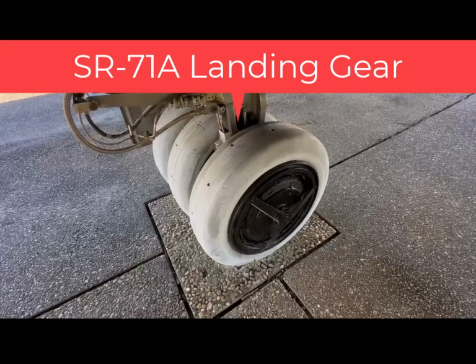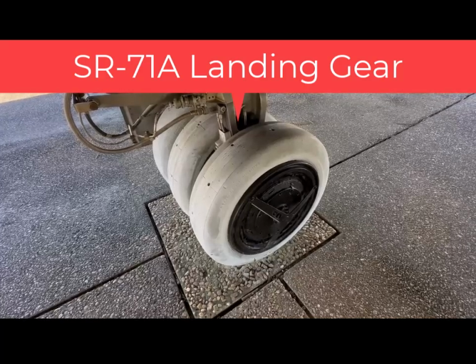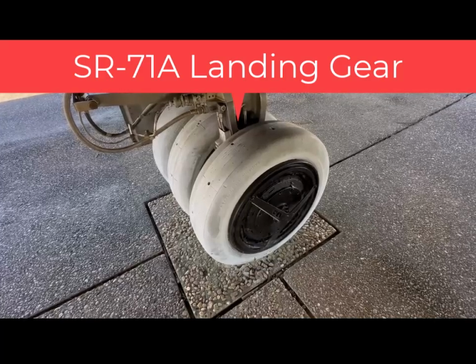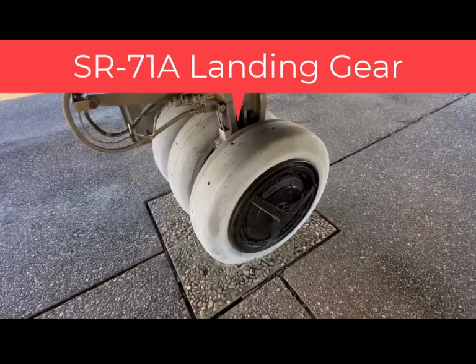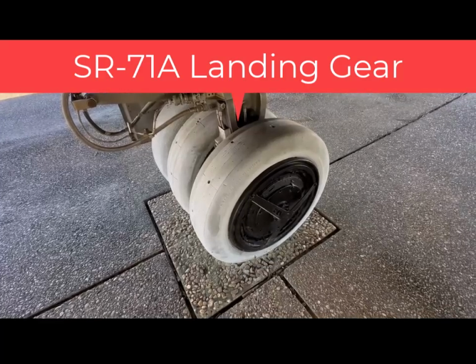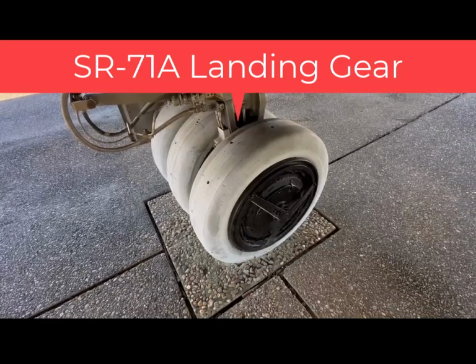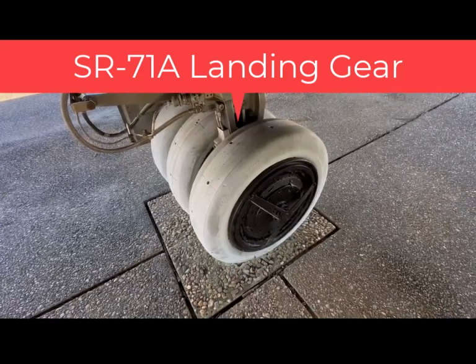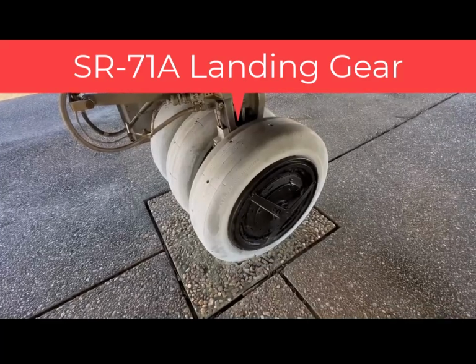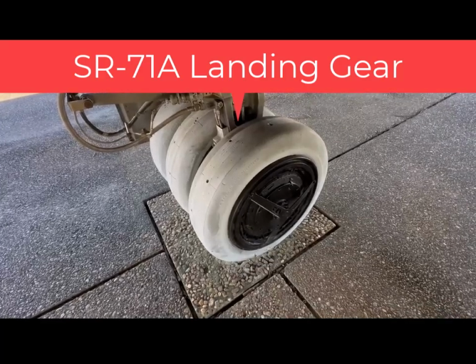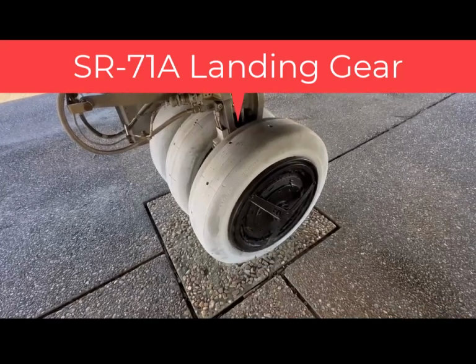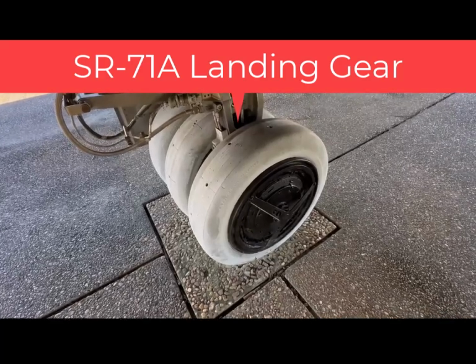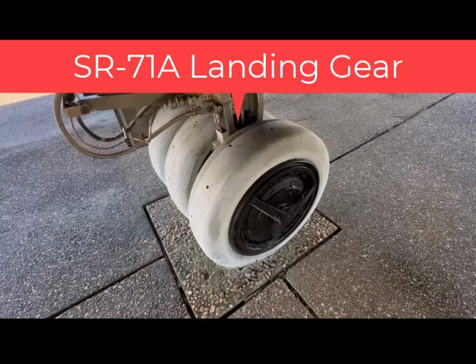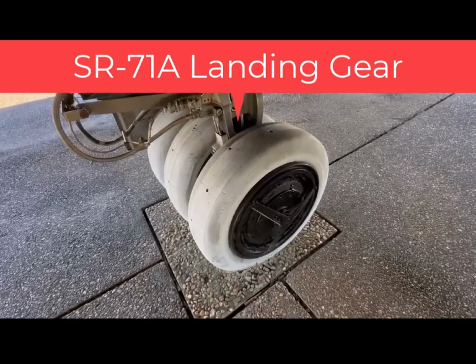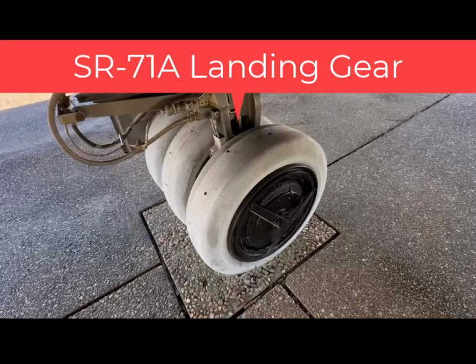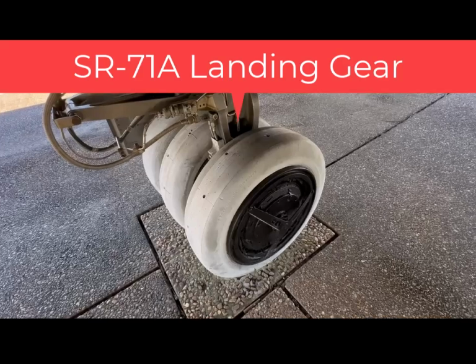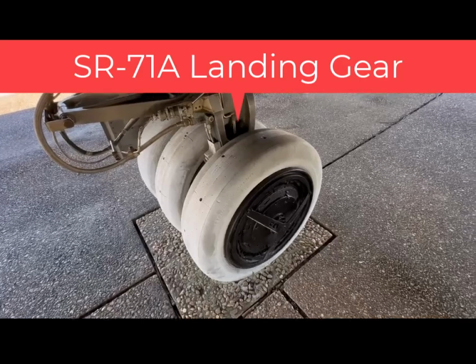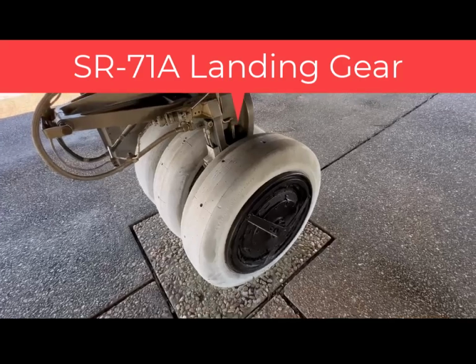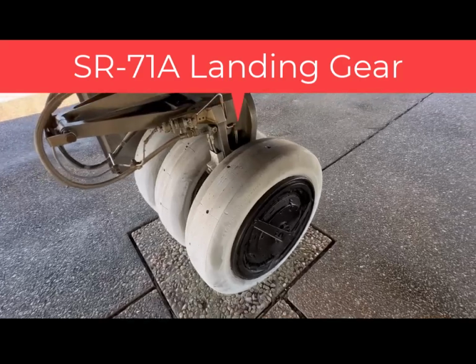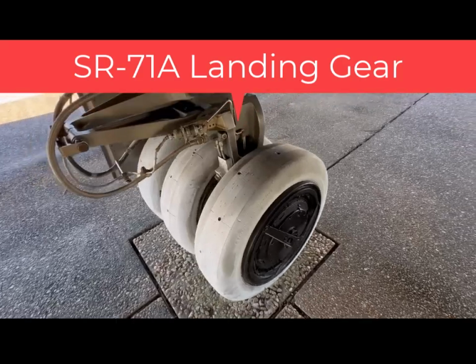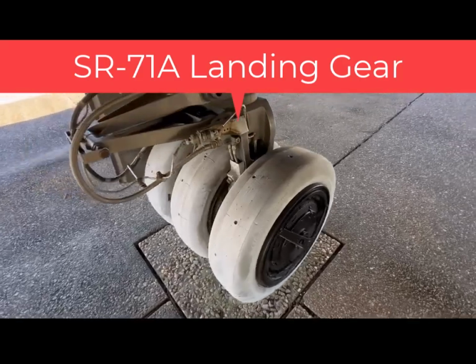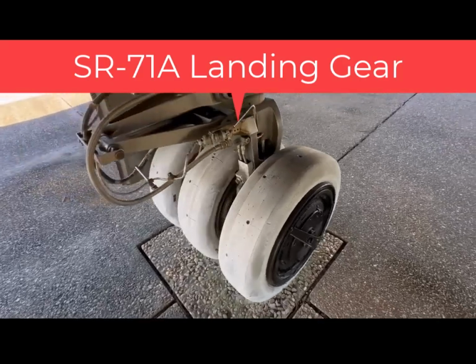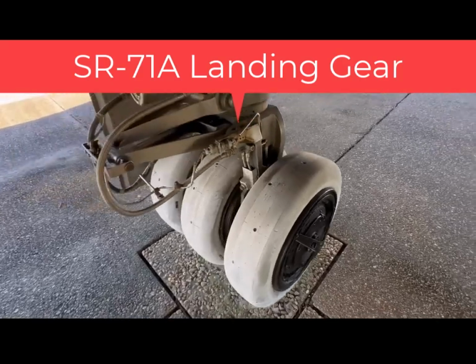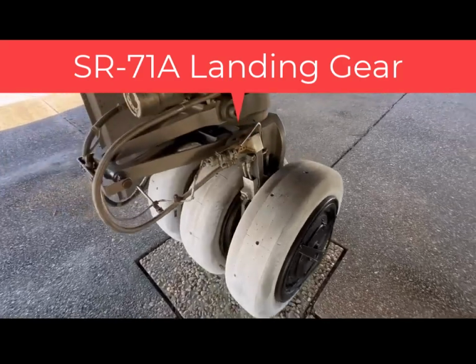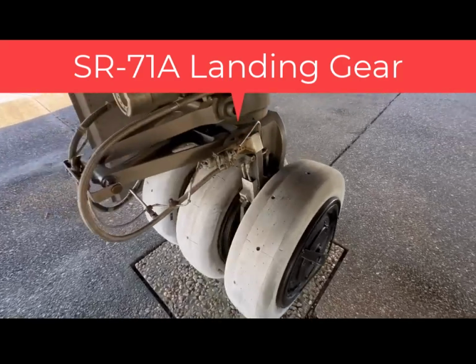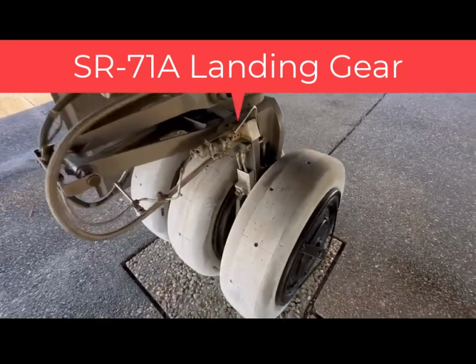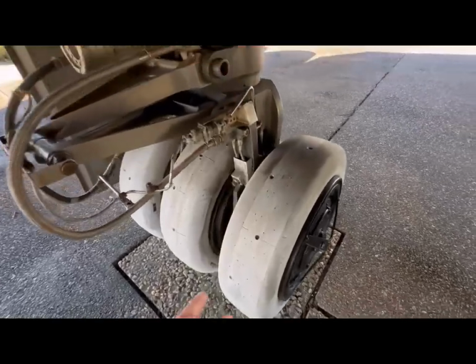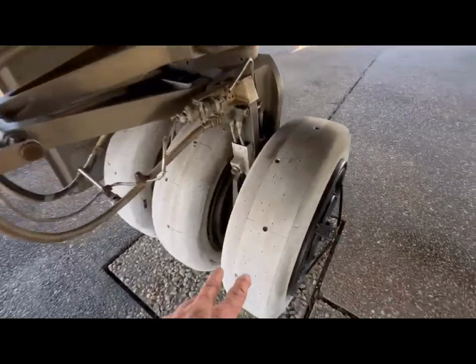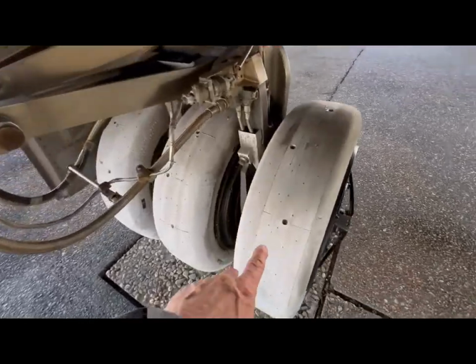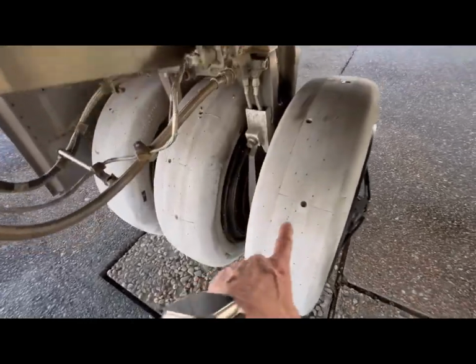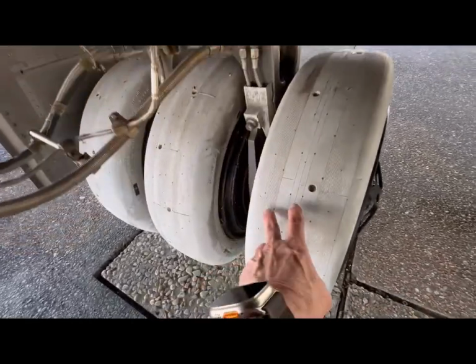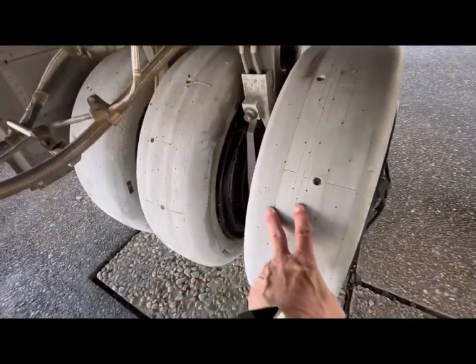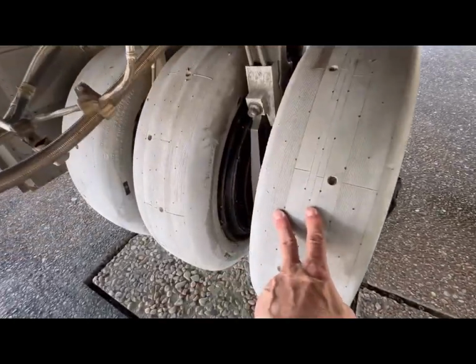Here's a close-up look at the landing gear of the SR-71. Here you can see the three tires.